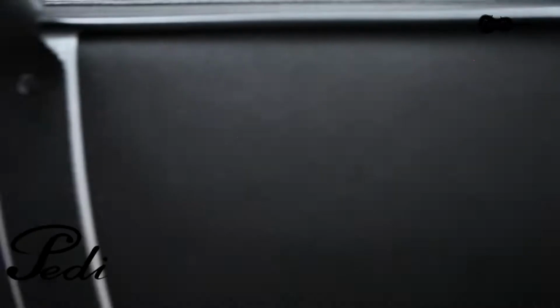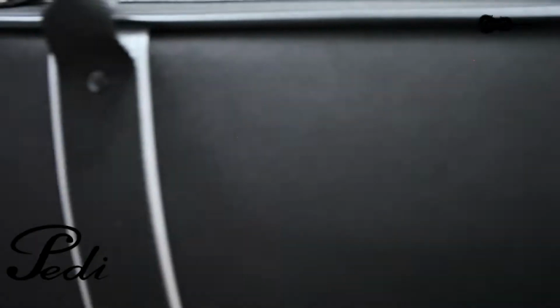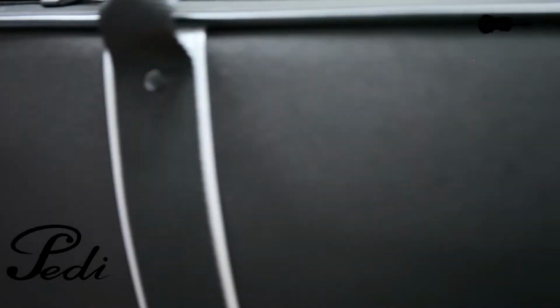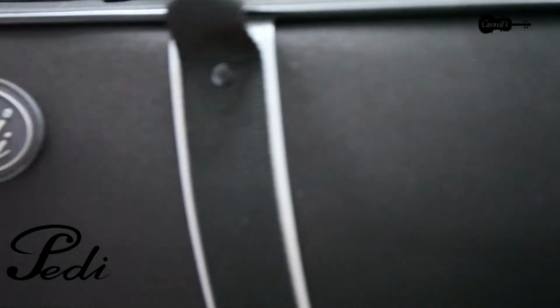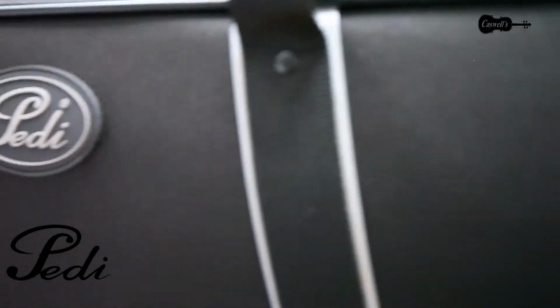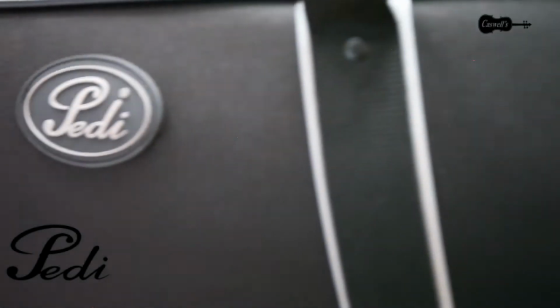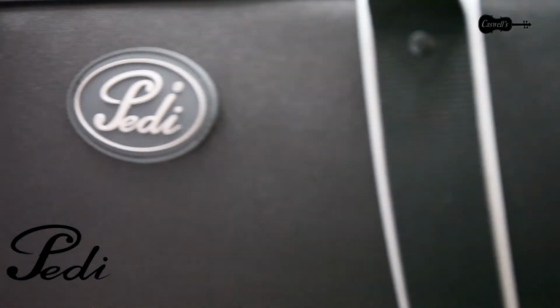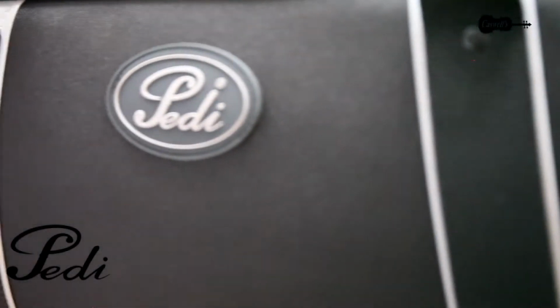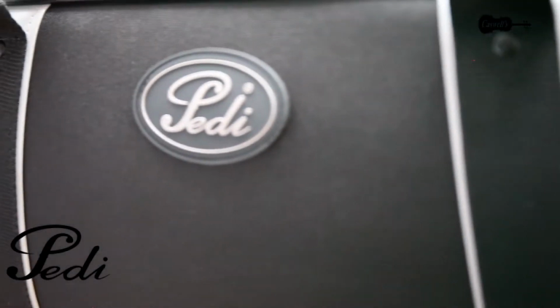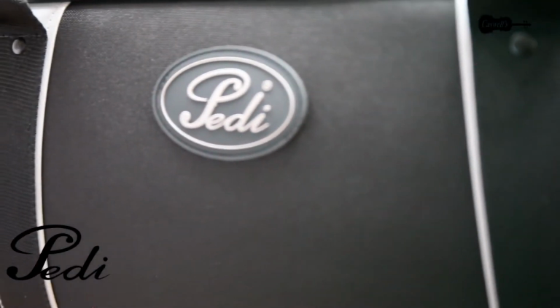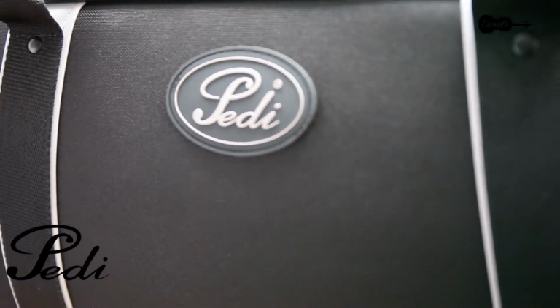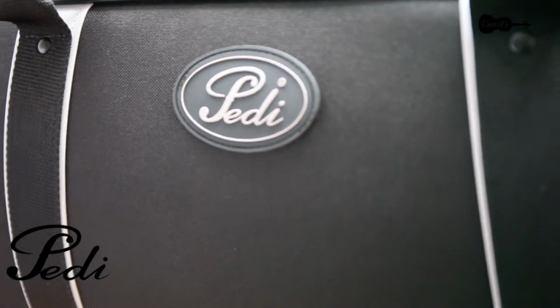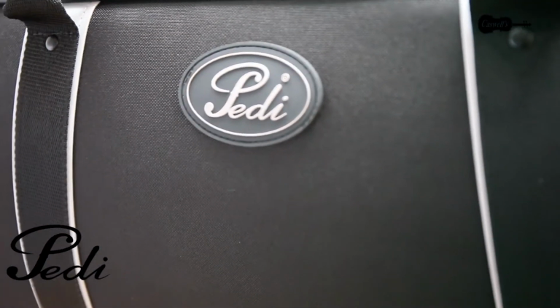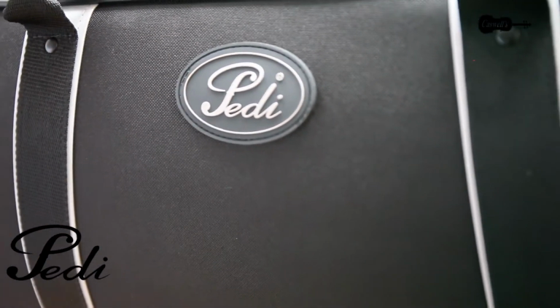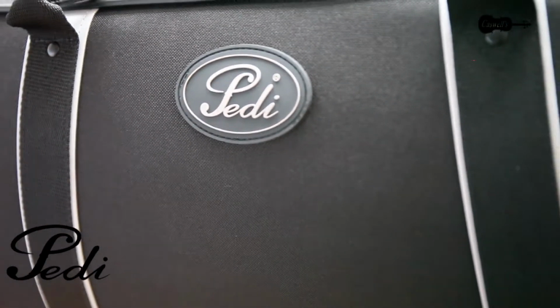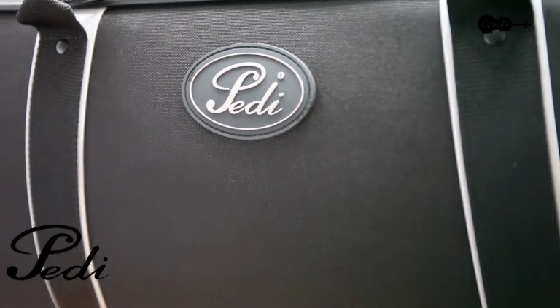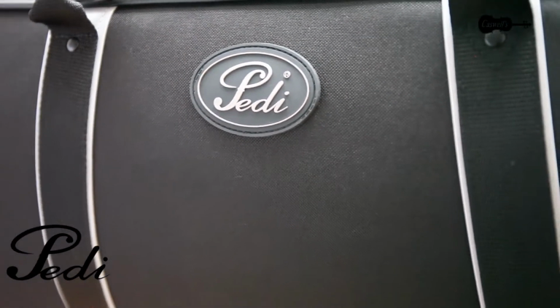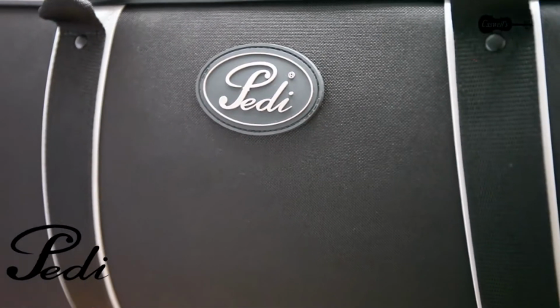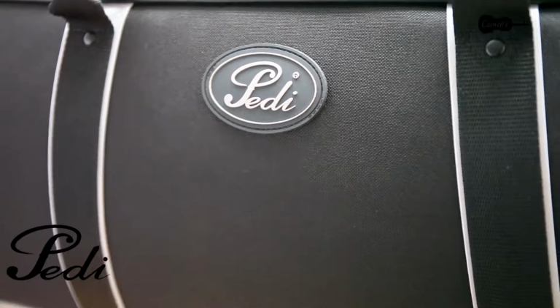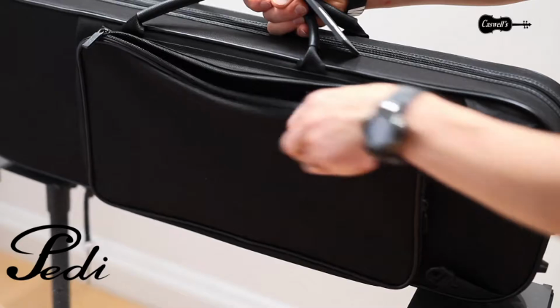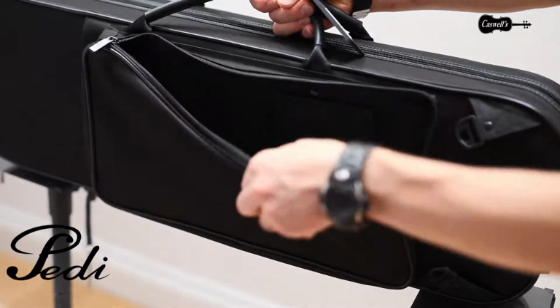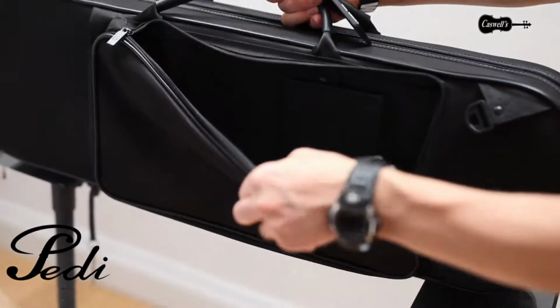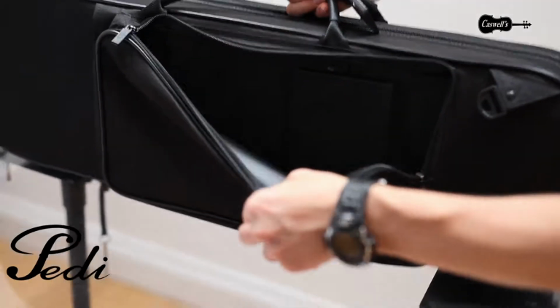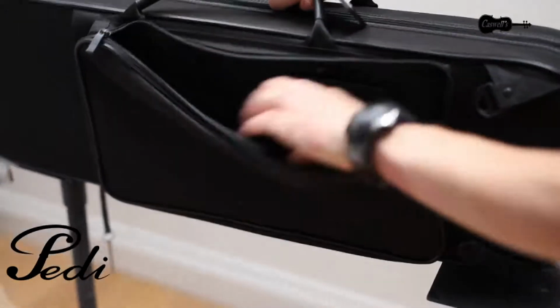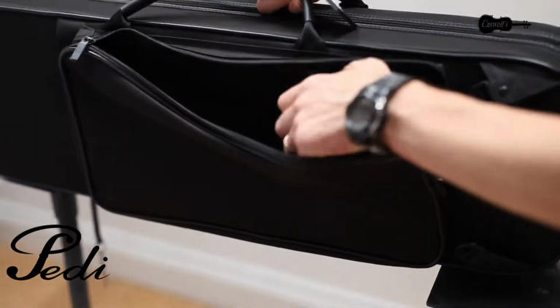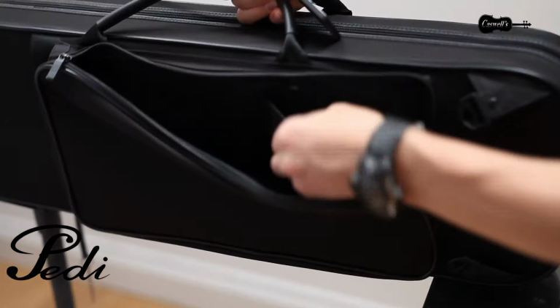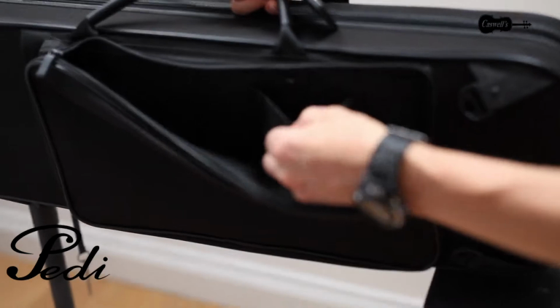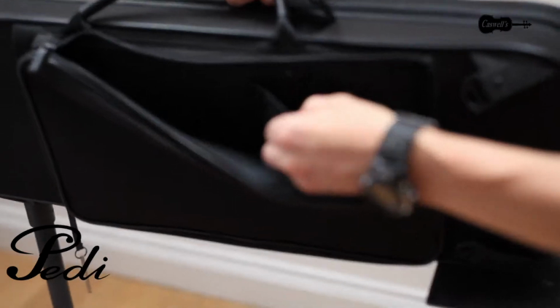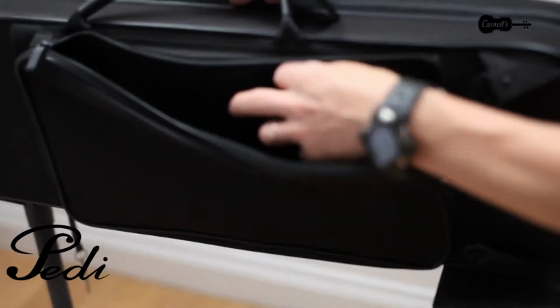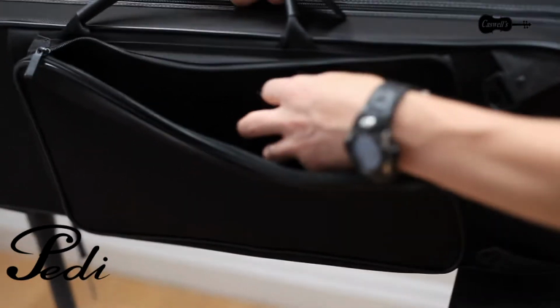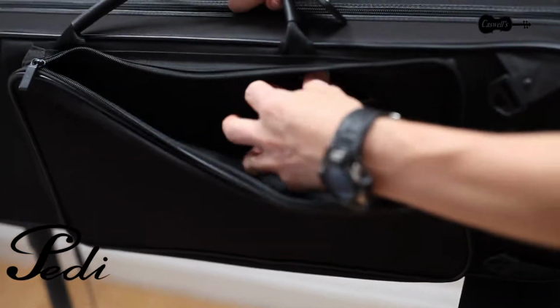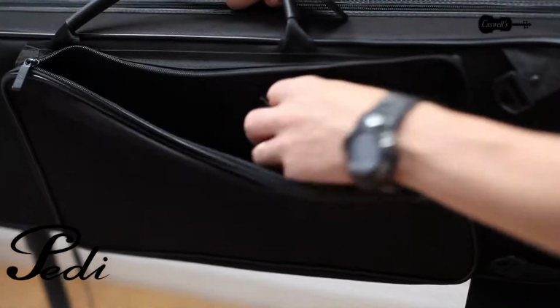The Peddi Night Stripe Violin Case, full-size violin, is stronger than a plywood case and lighter than a foam one.